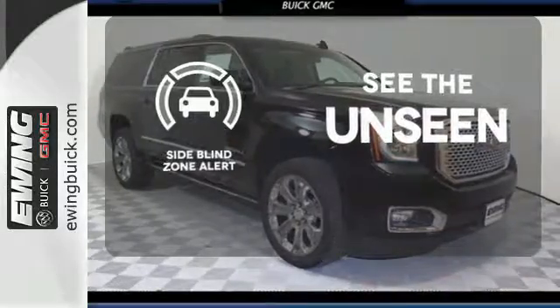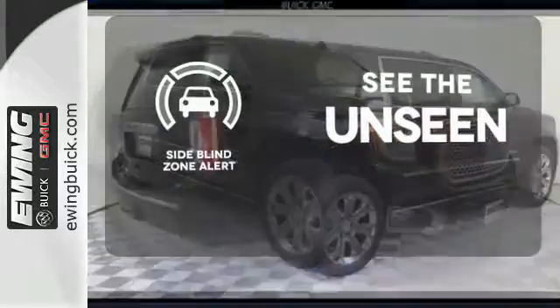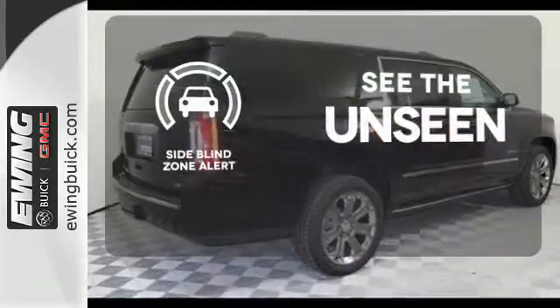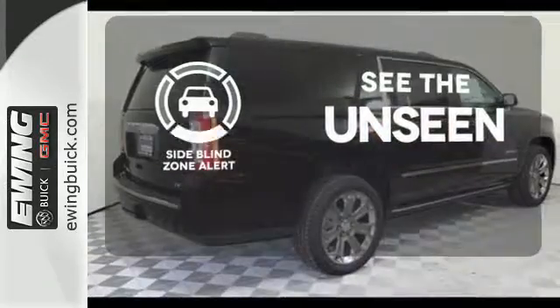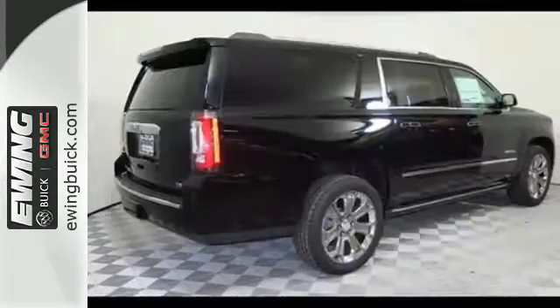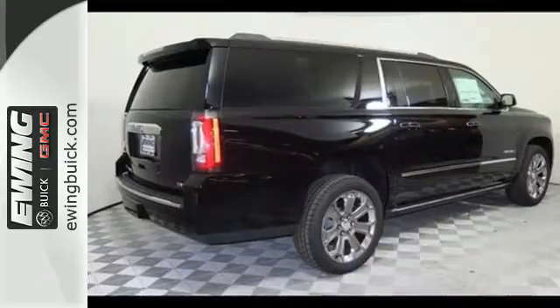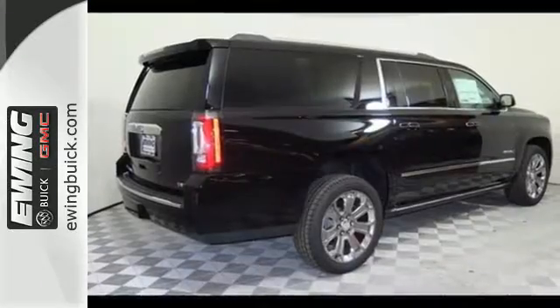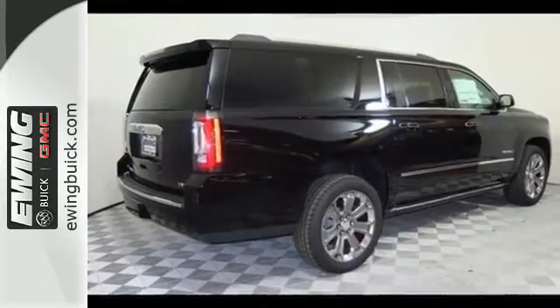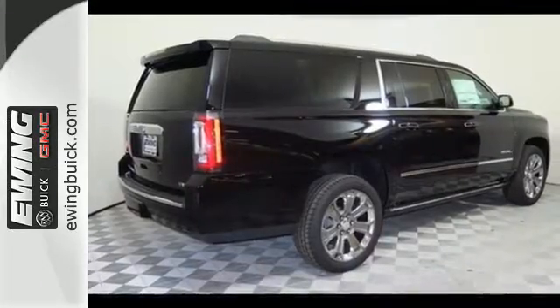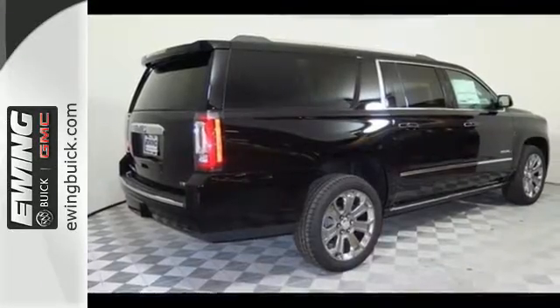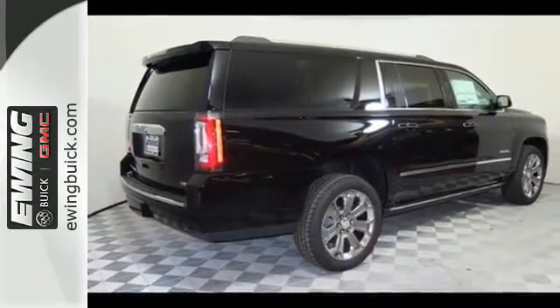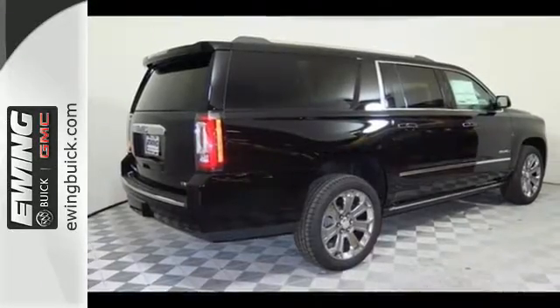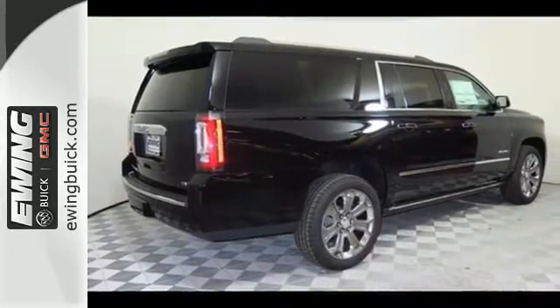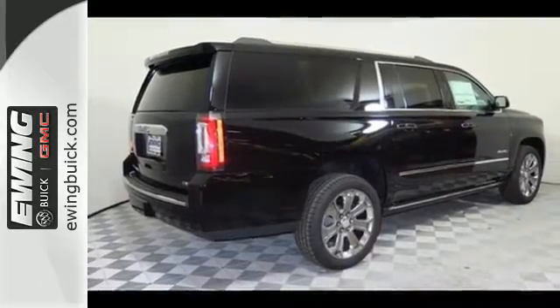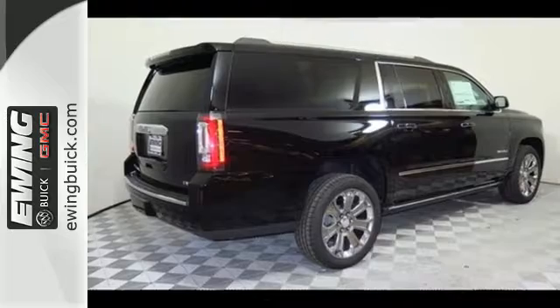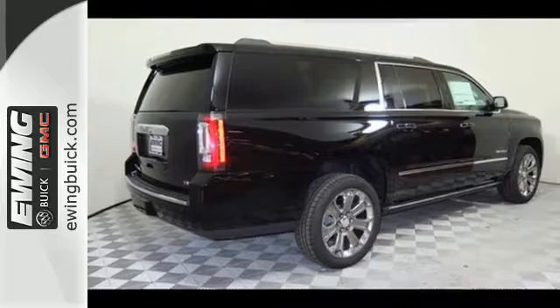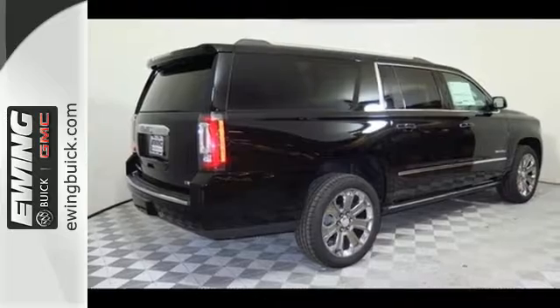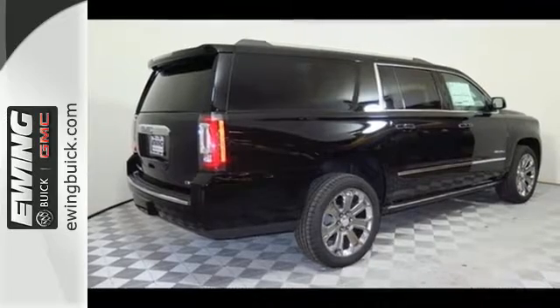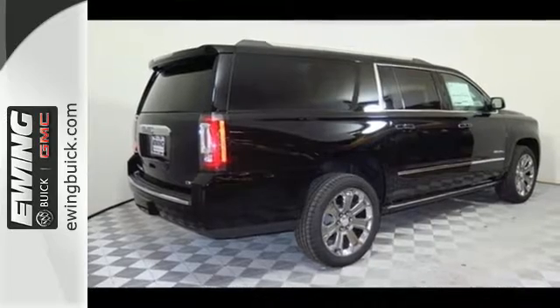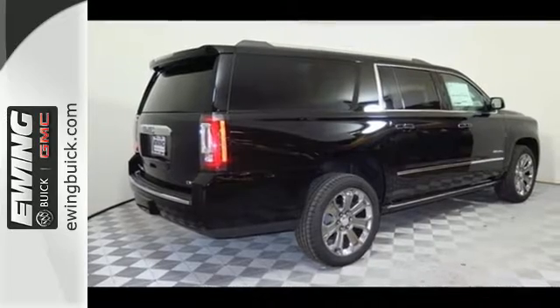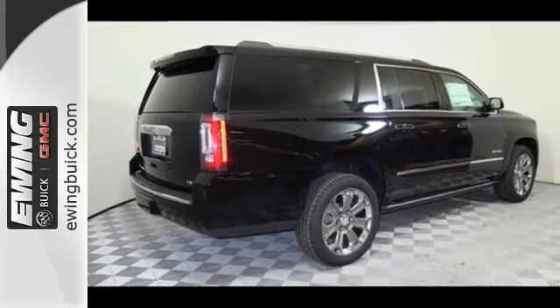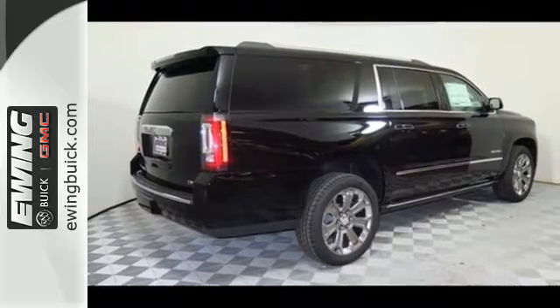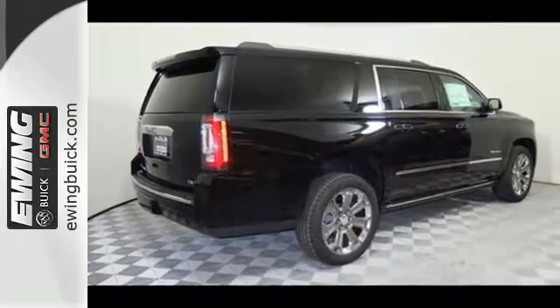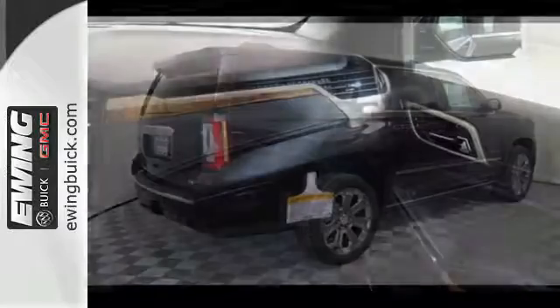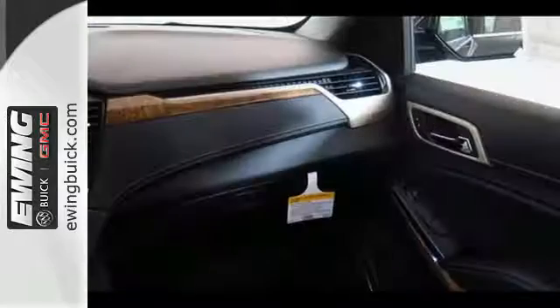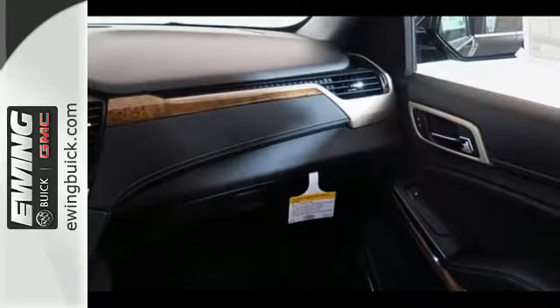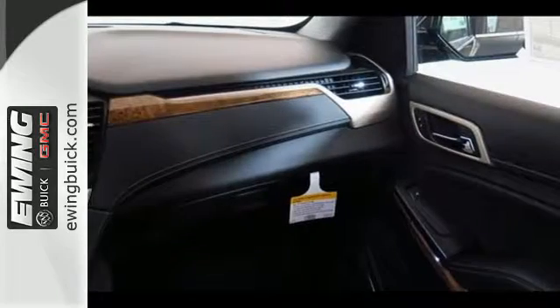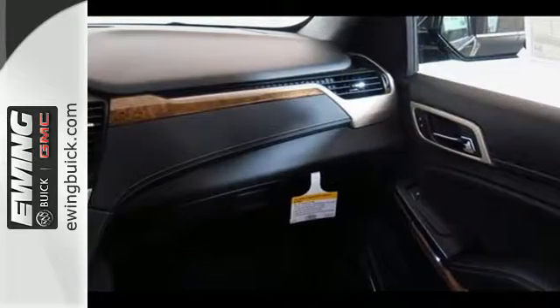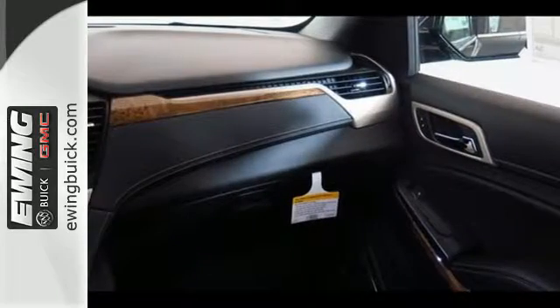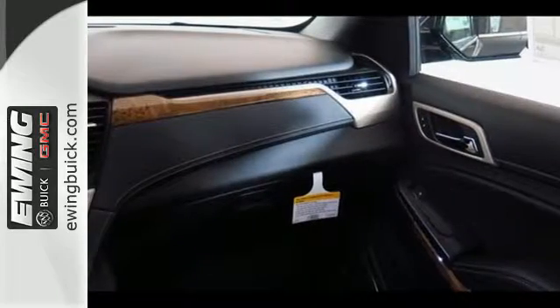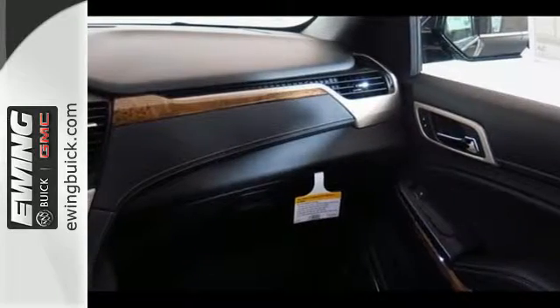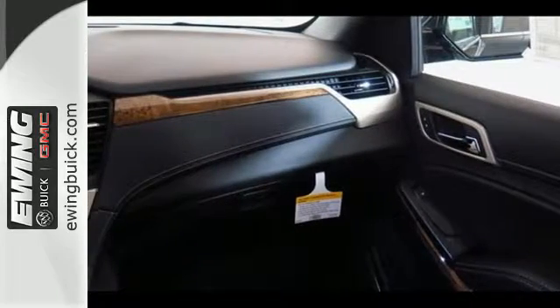Well built, well liked, and well up to the task. This Yukon XL is ready for a test drive today.